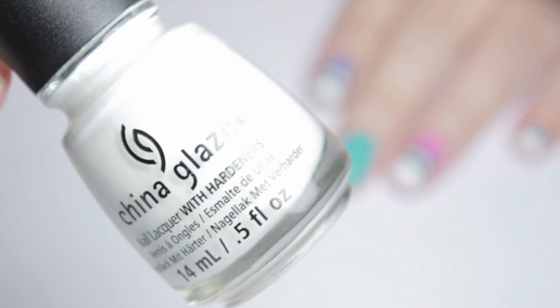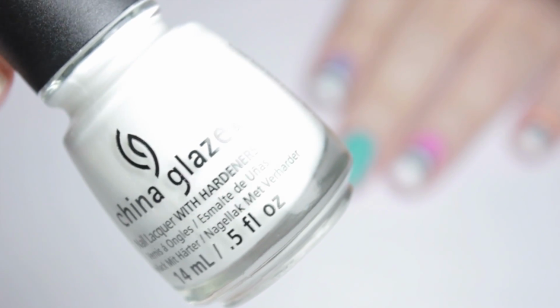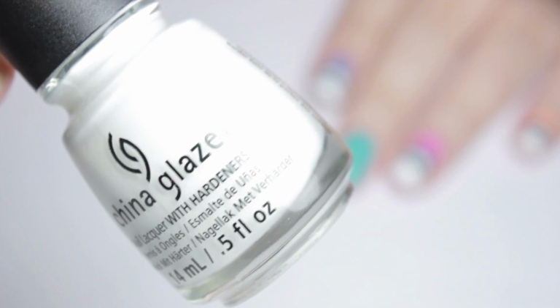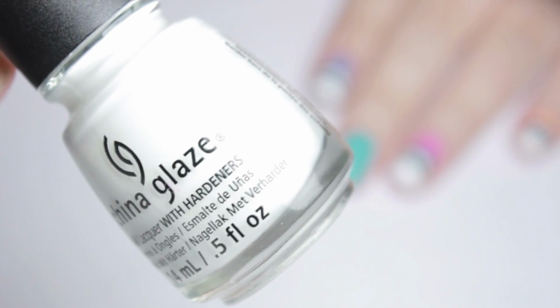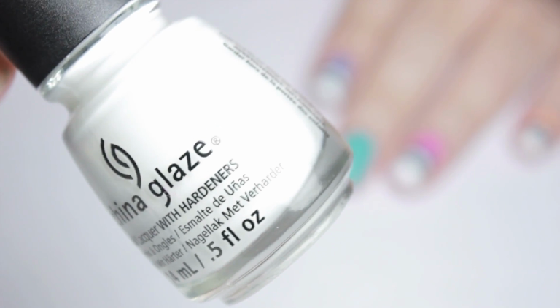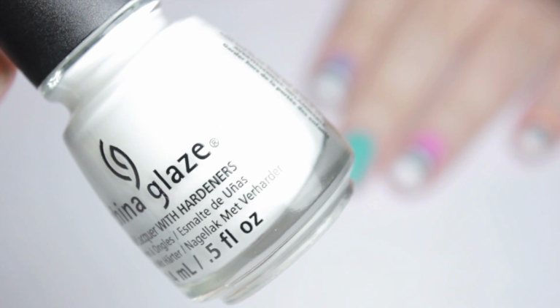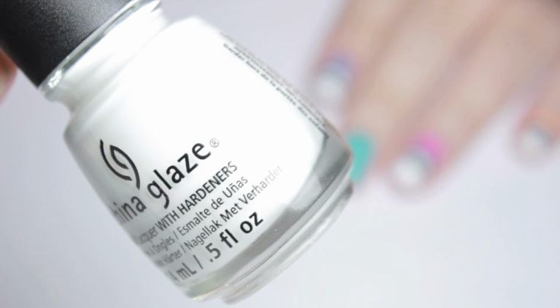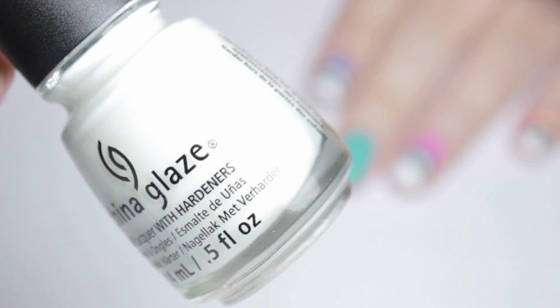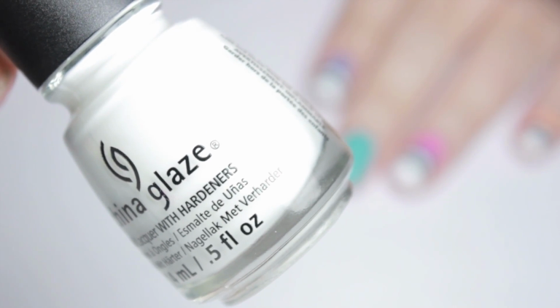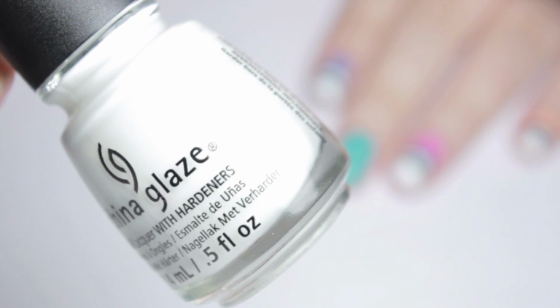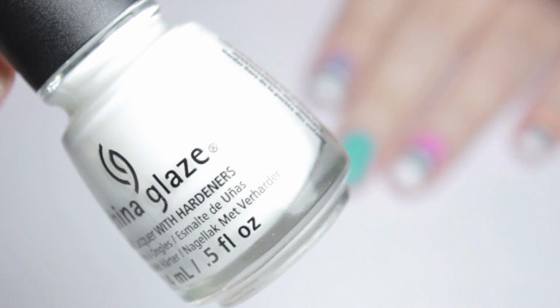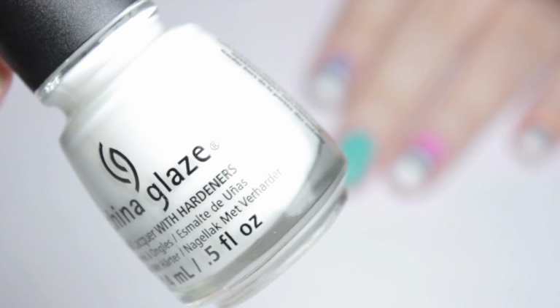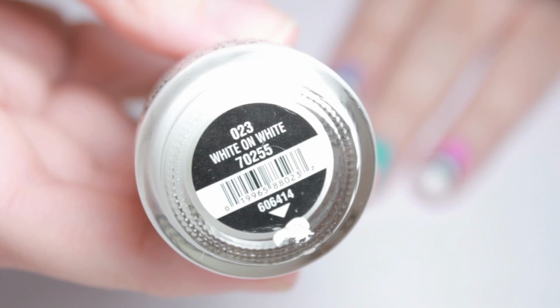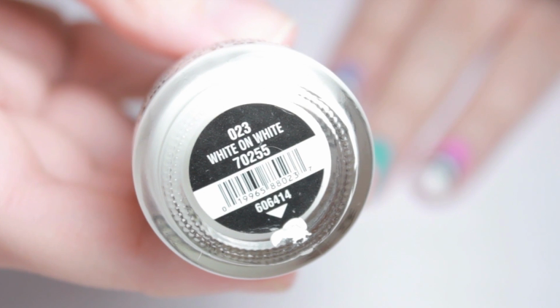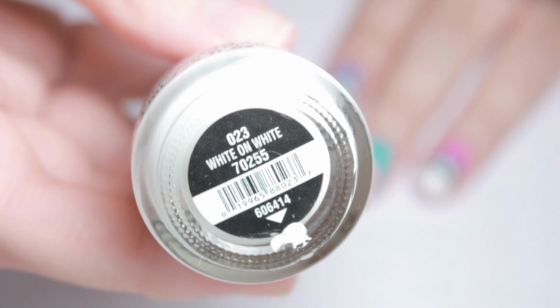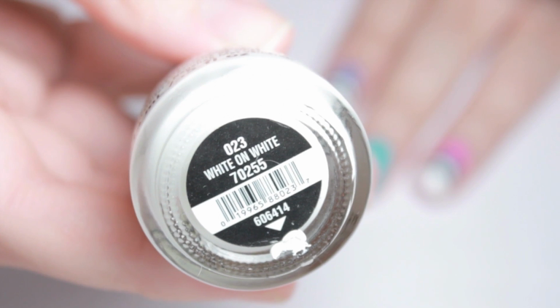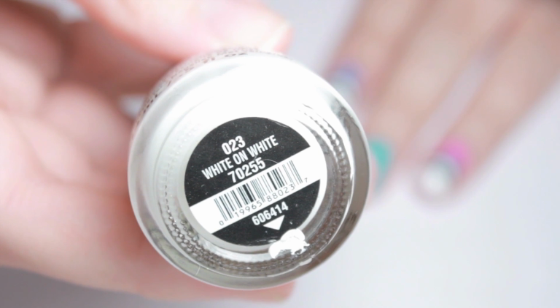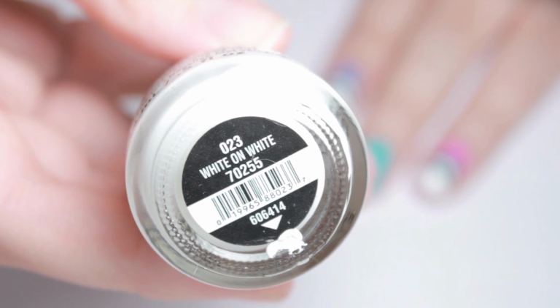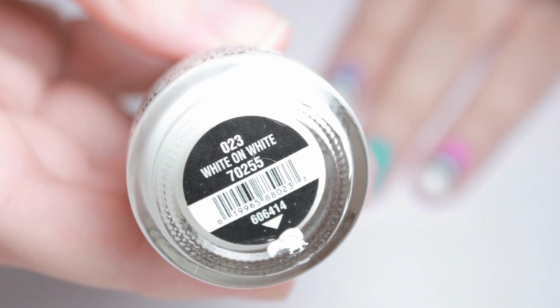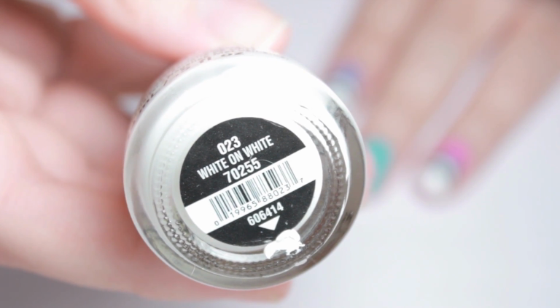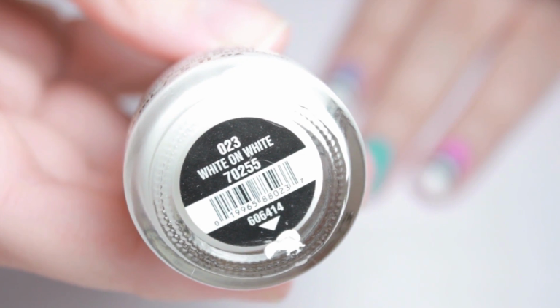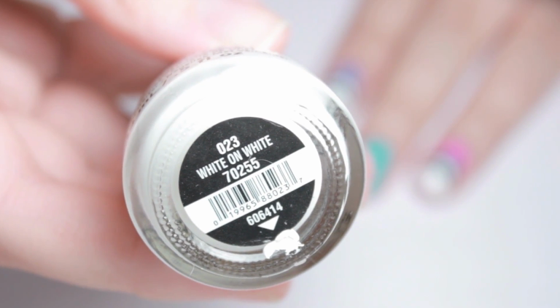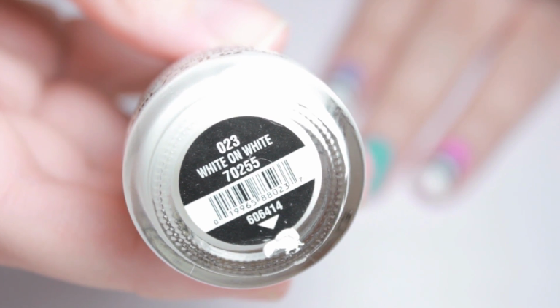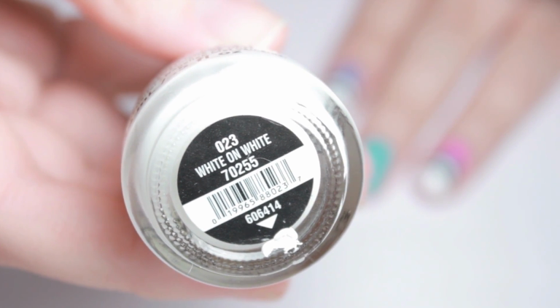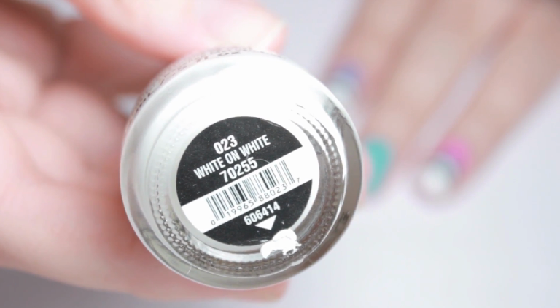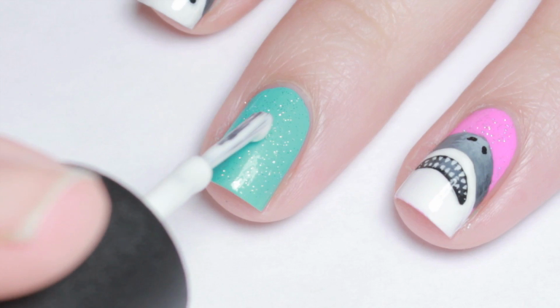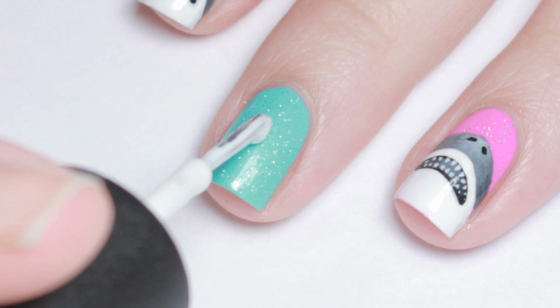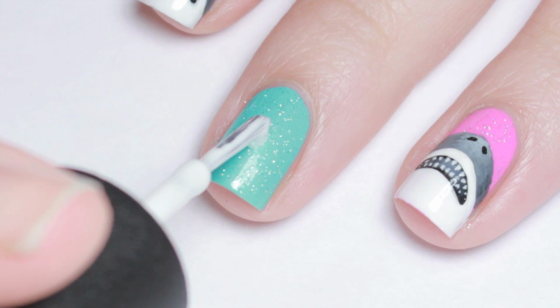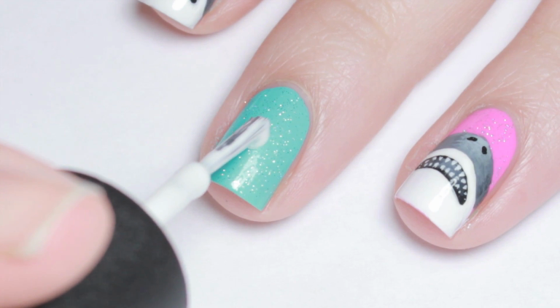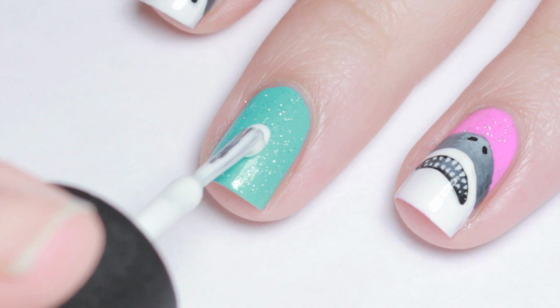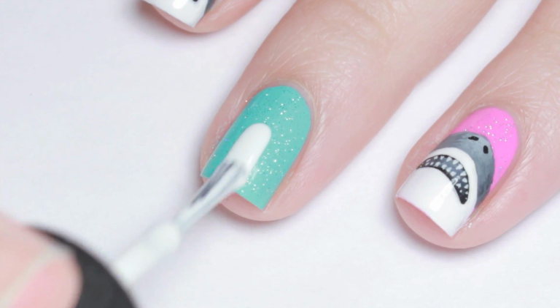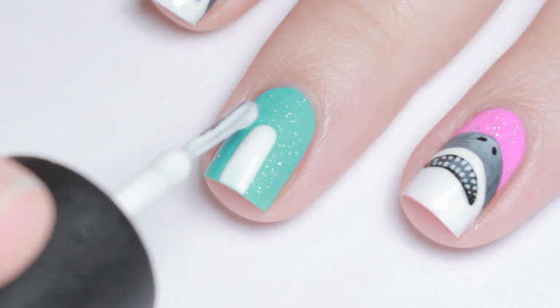For the belly or underside of the shark, I used white polish and painted a half circle on the tip of my nail.